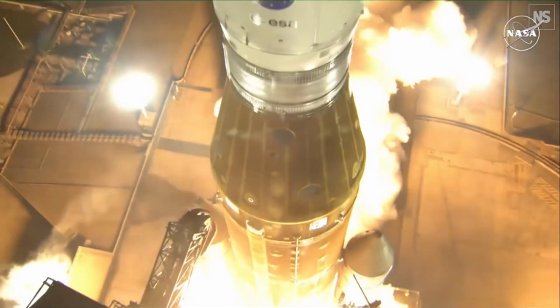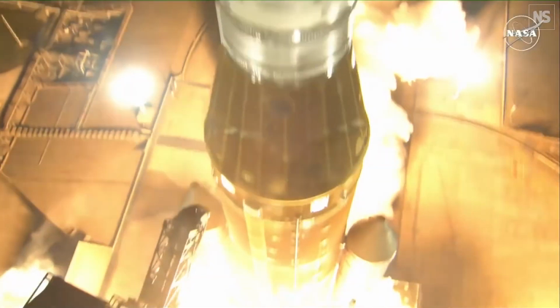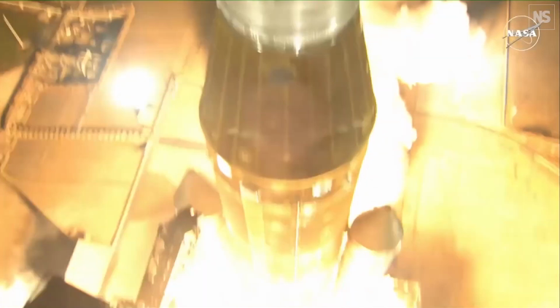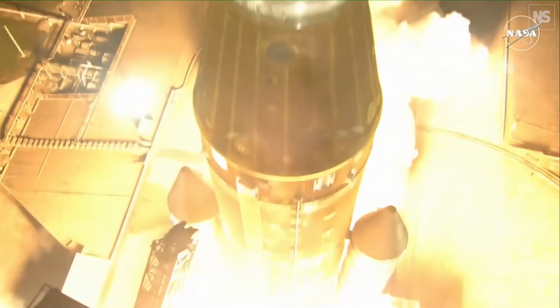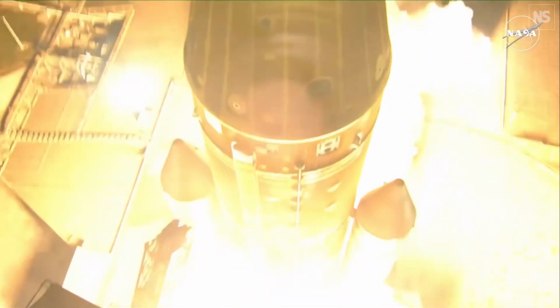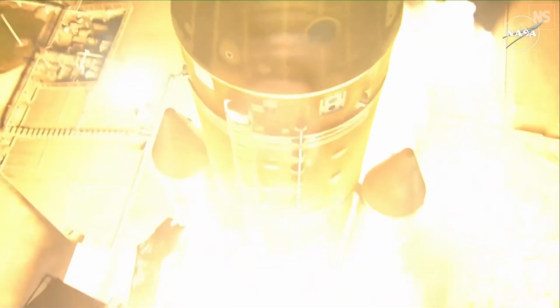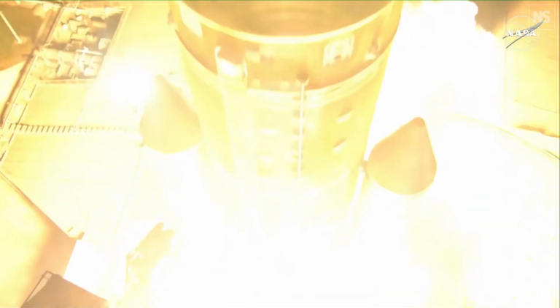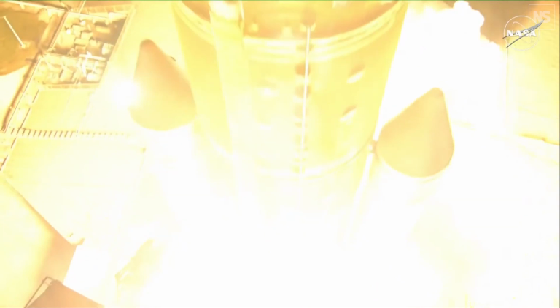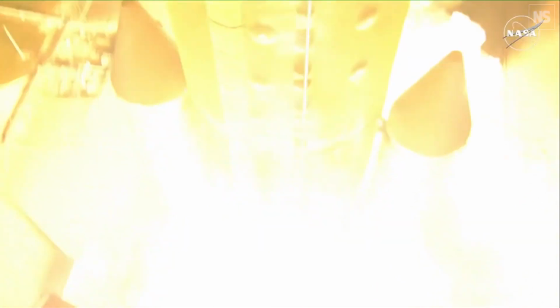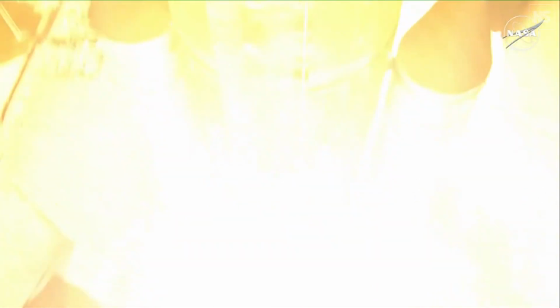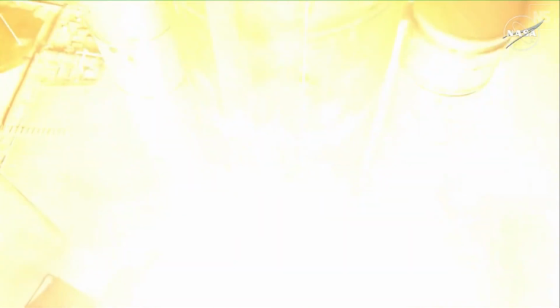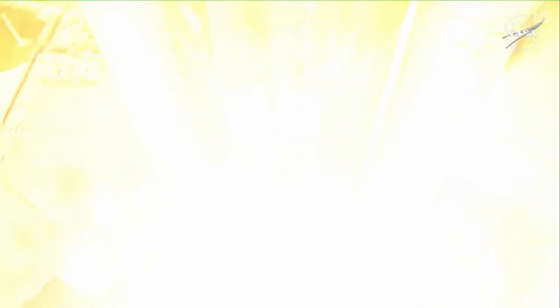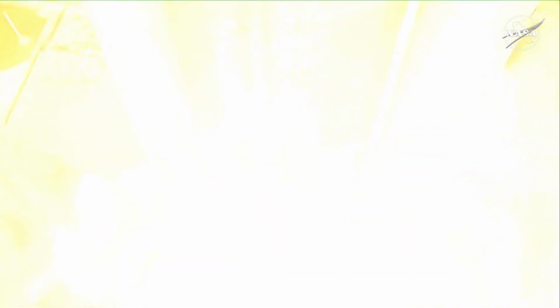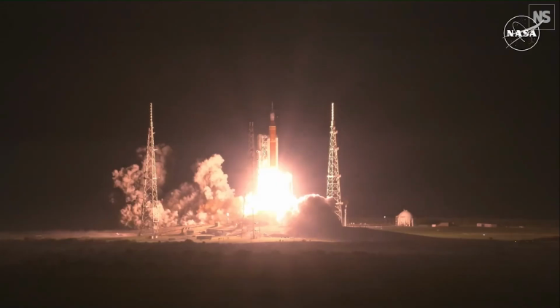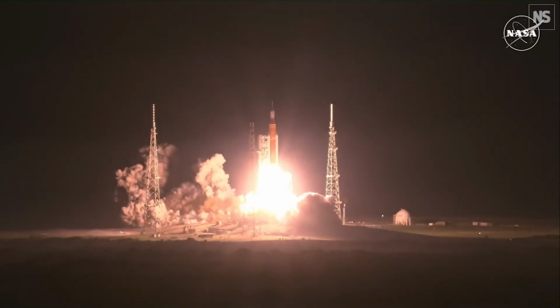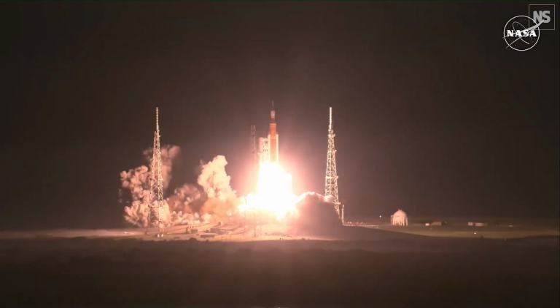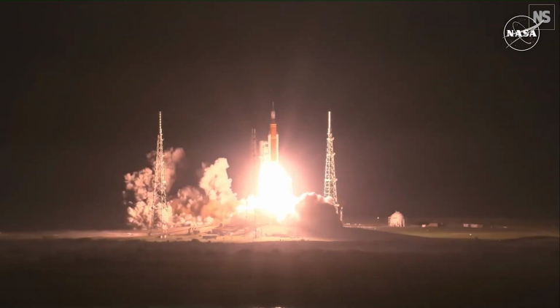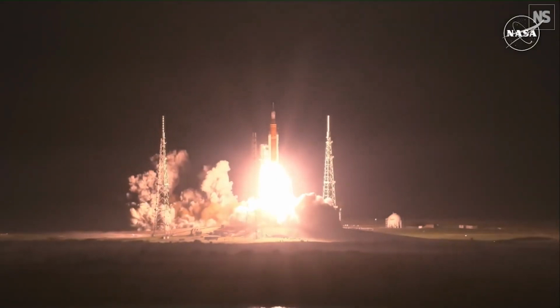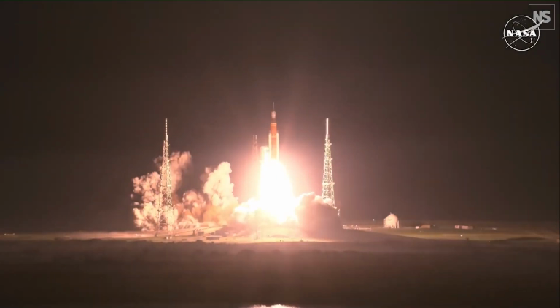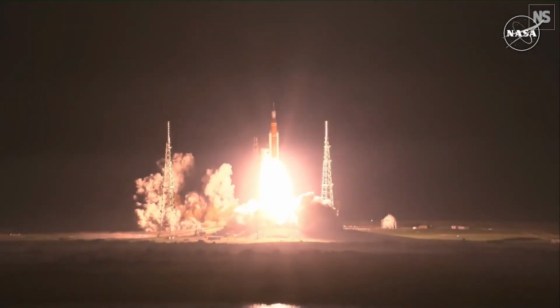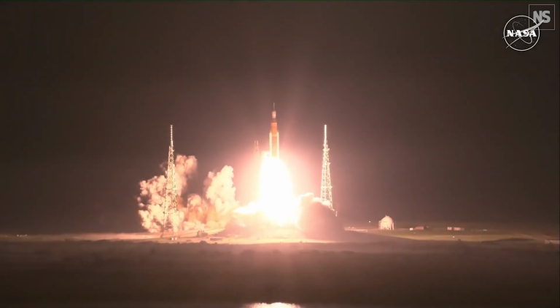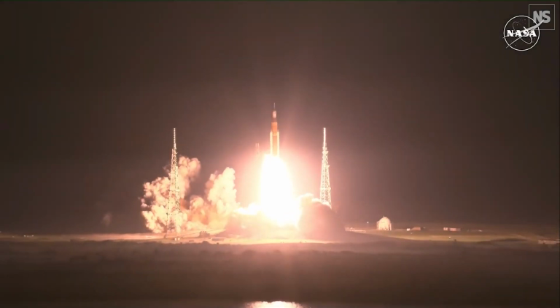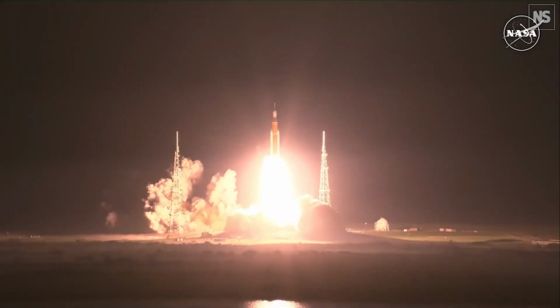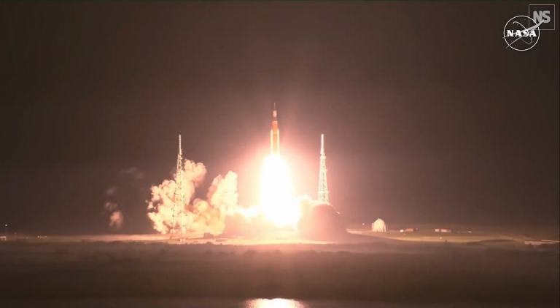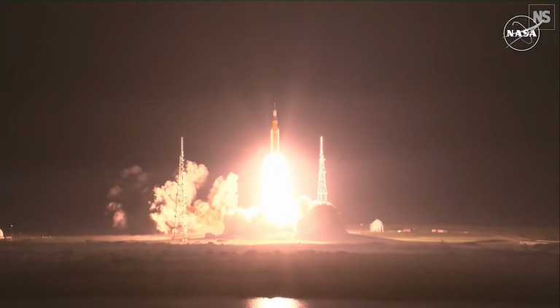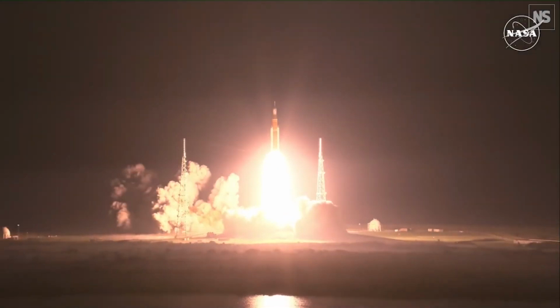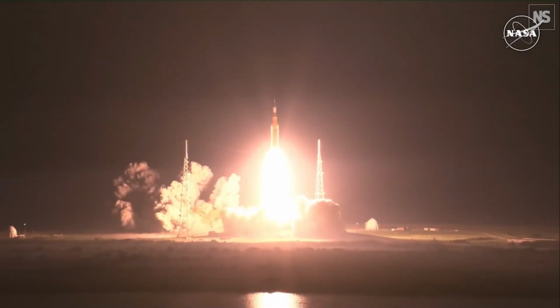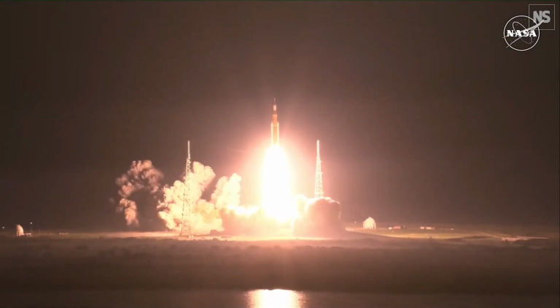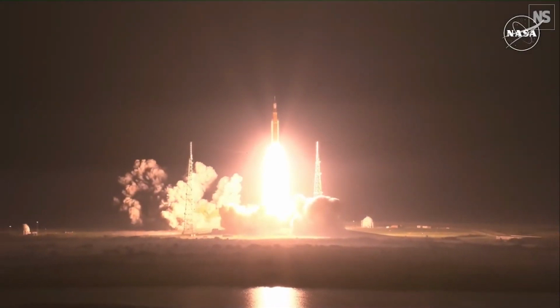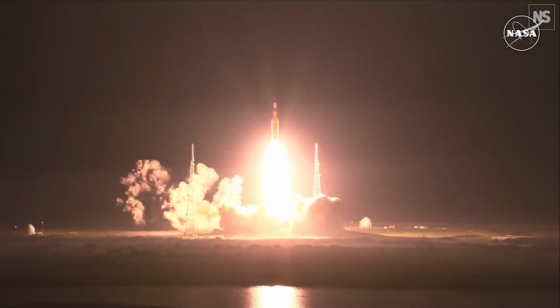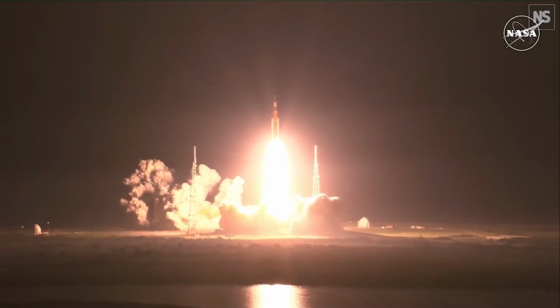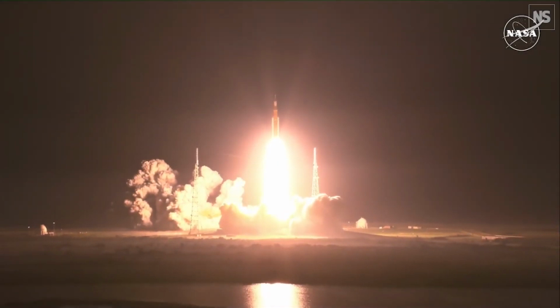And liftoff of Artemis 1. We rise together, back to the moon and beyond.